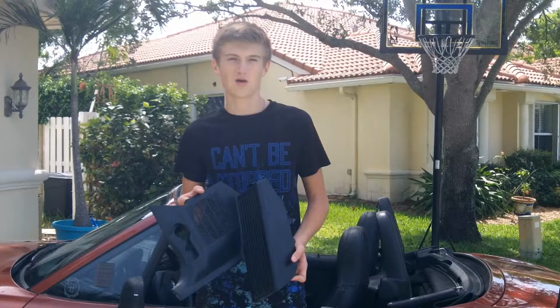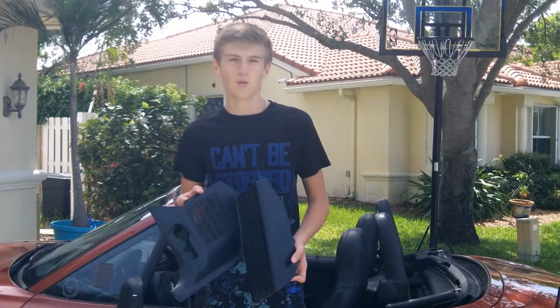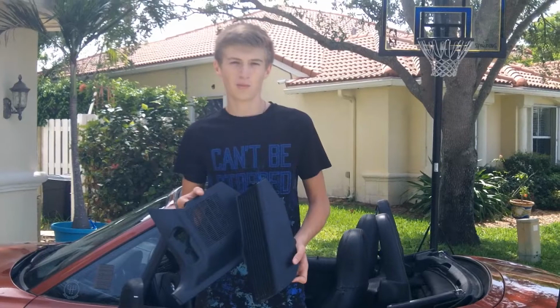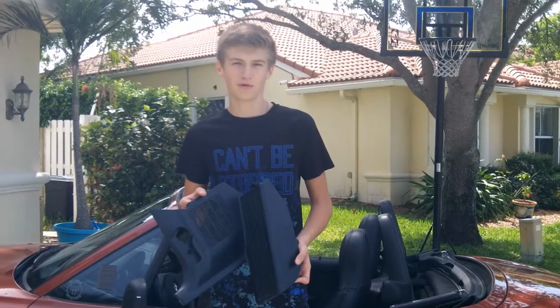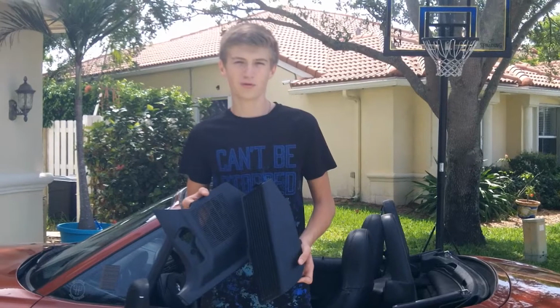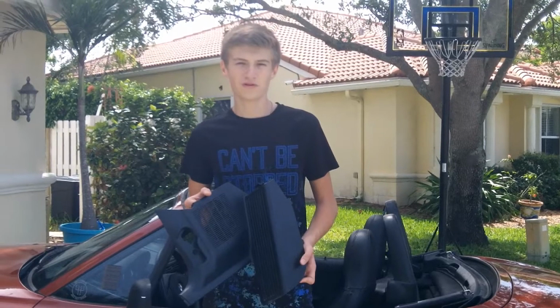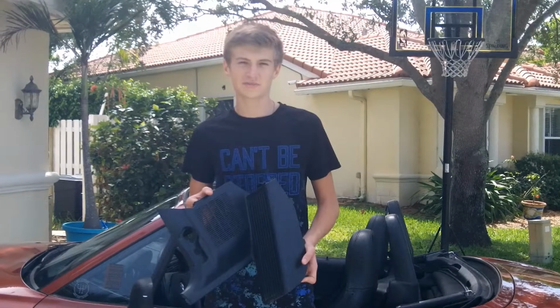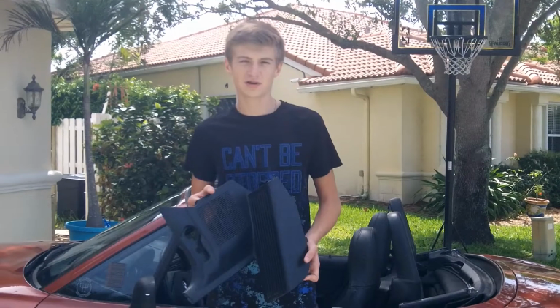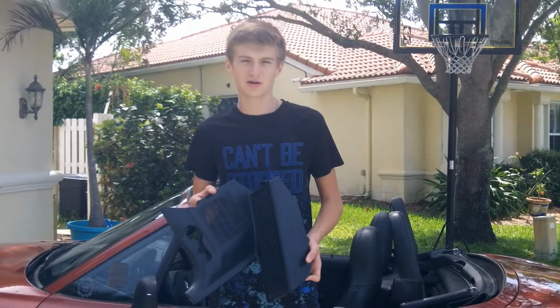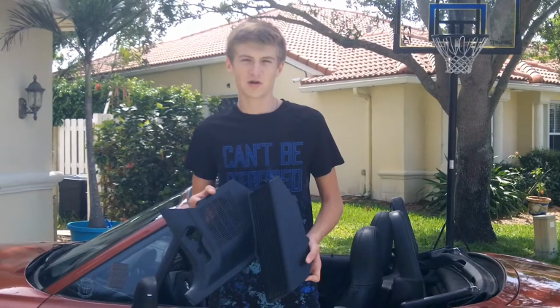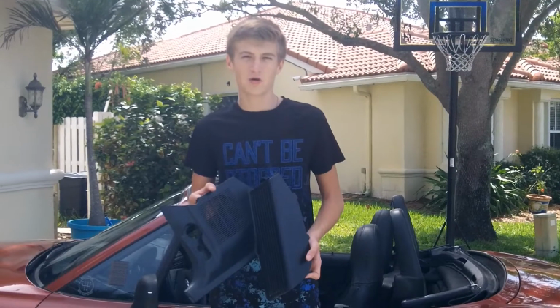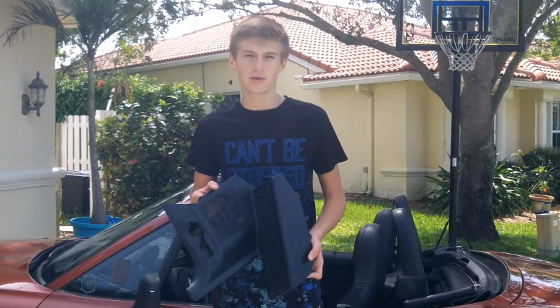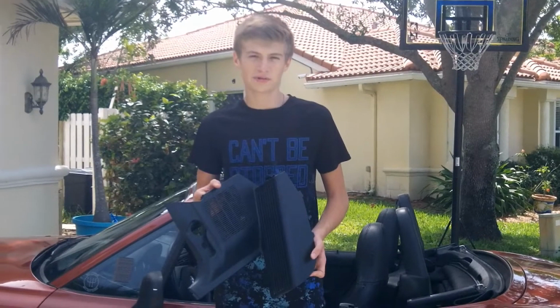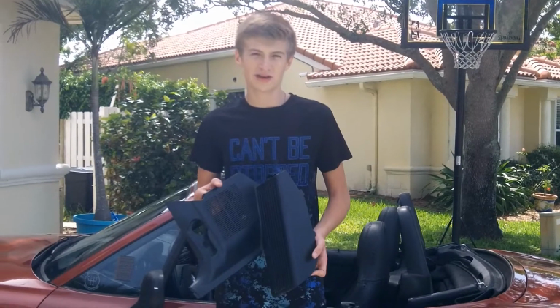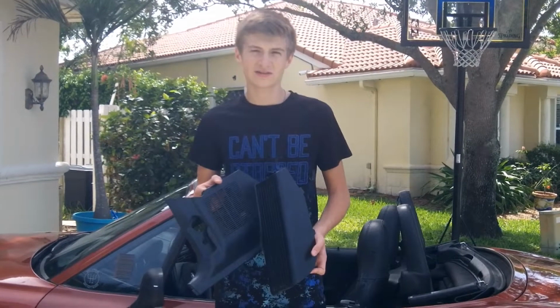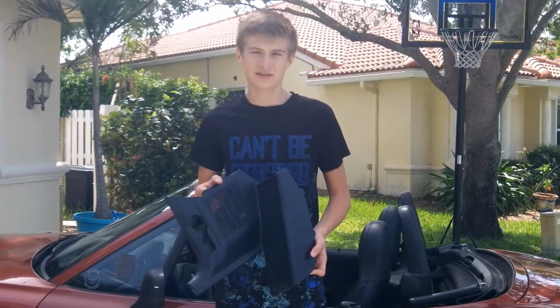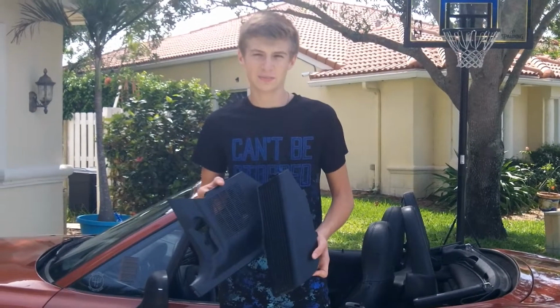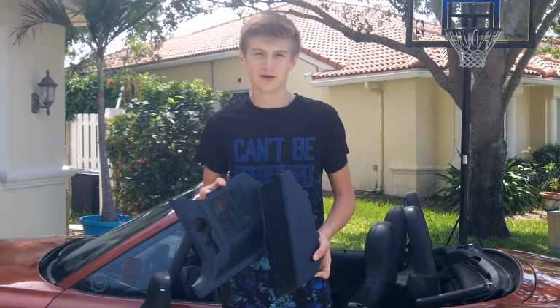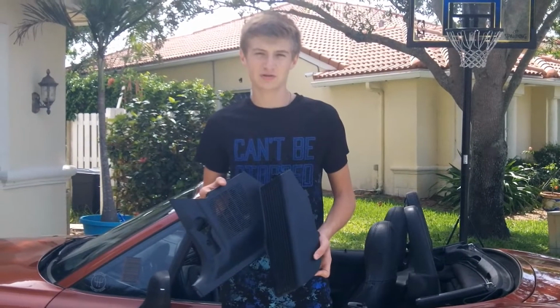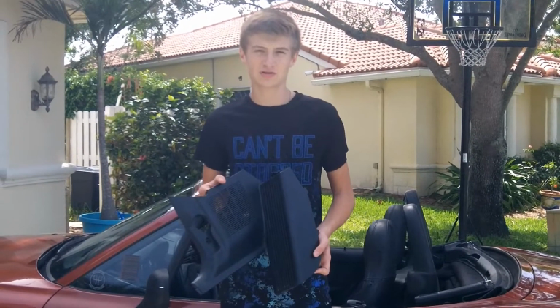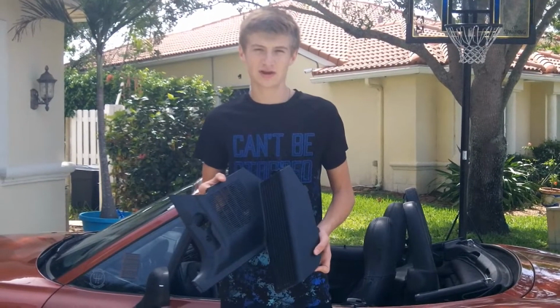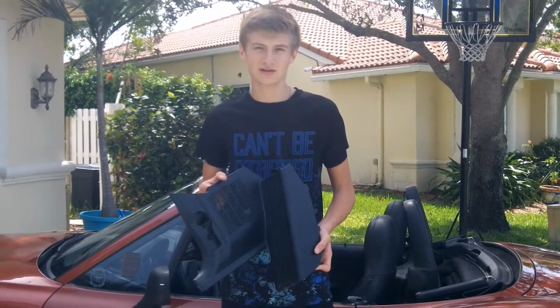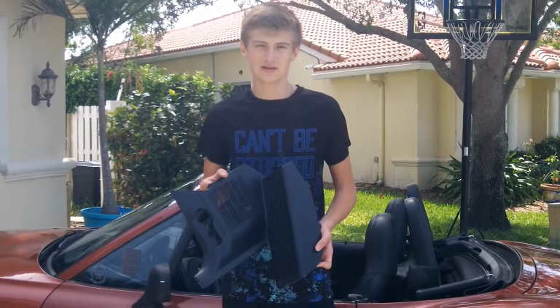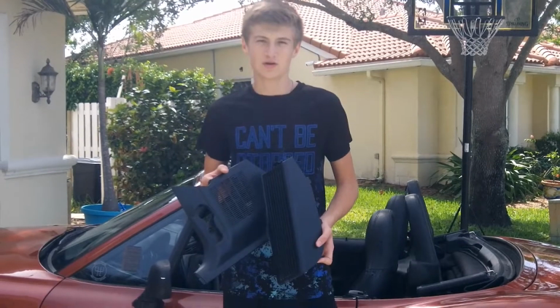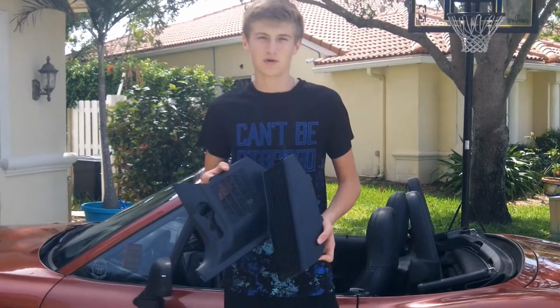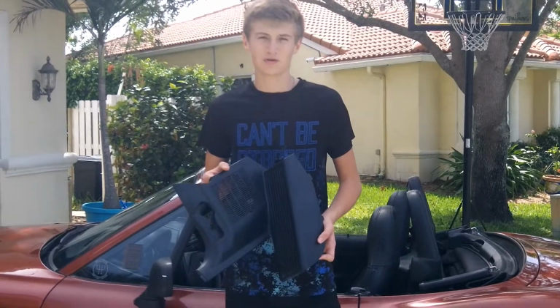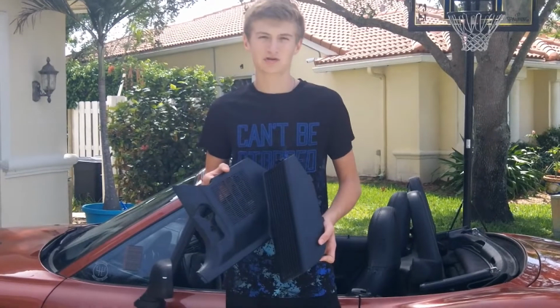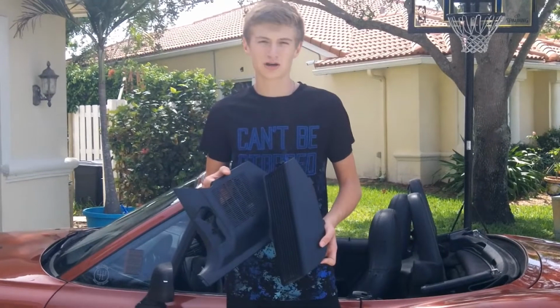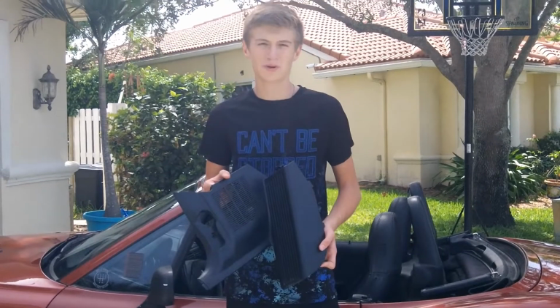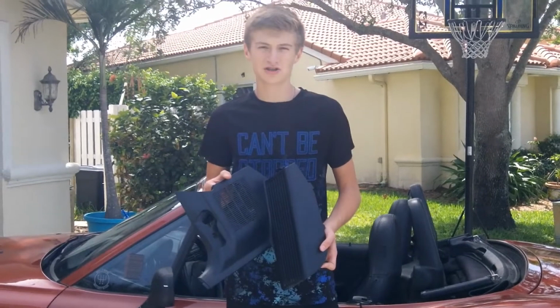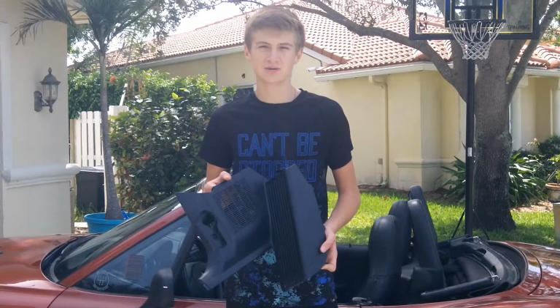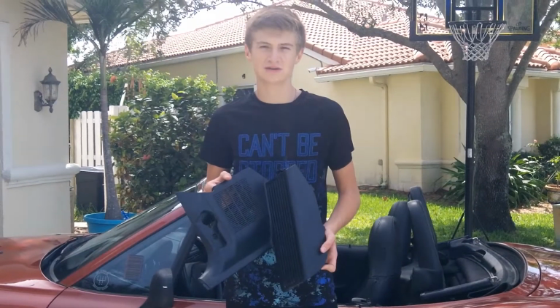When we removed the speaker, we realized the dead pedal was cracked. We're going to try to patch it up today.